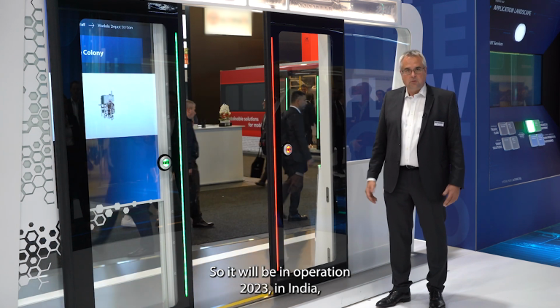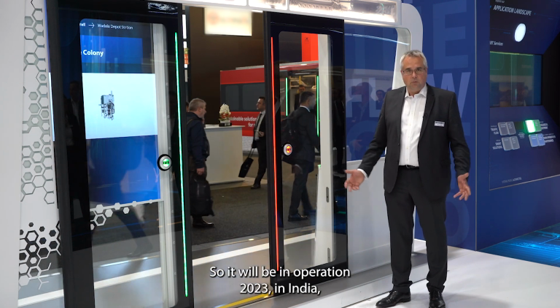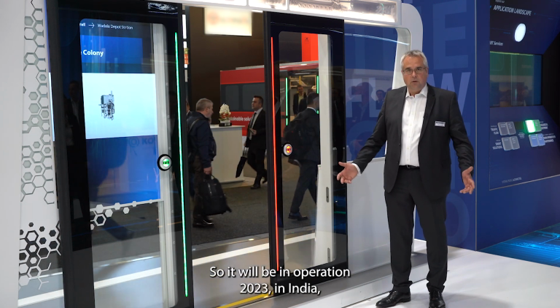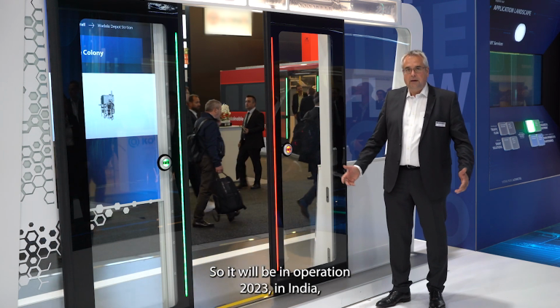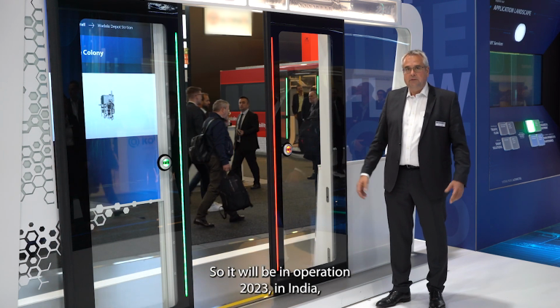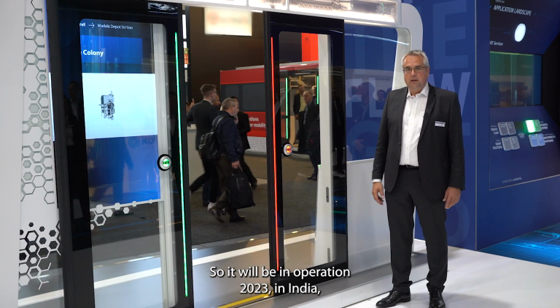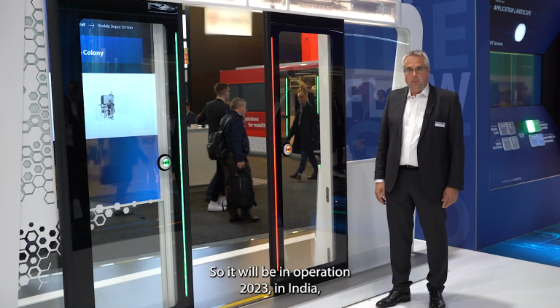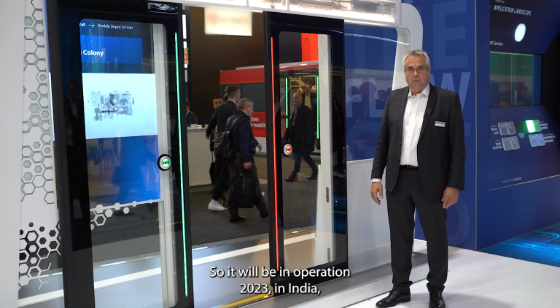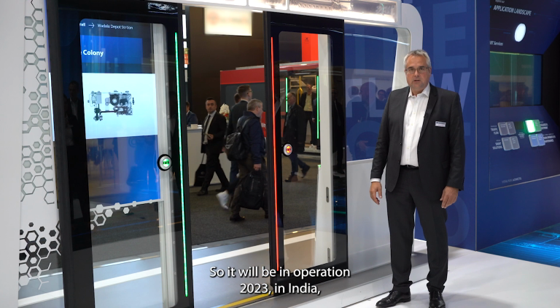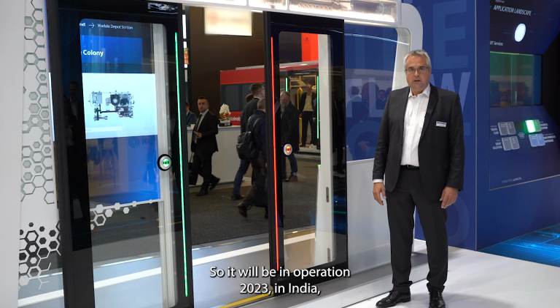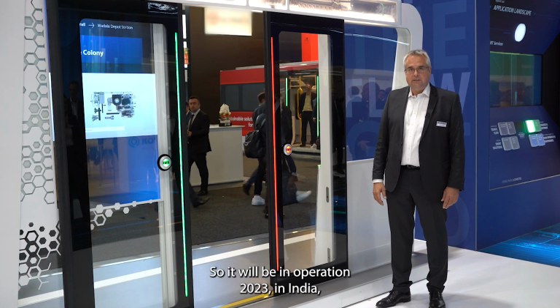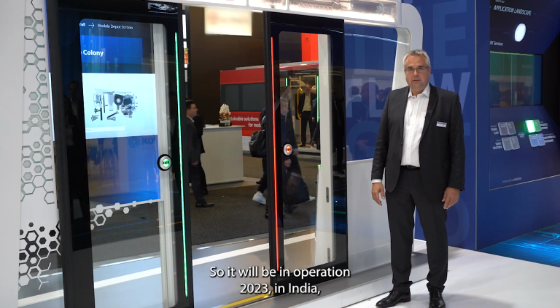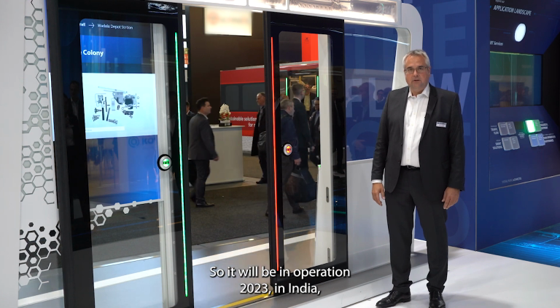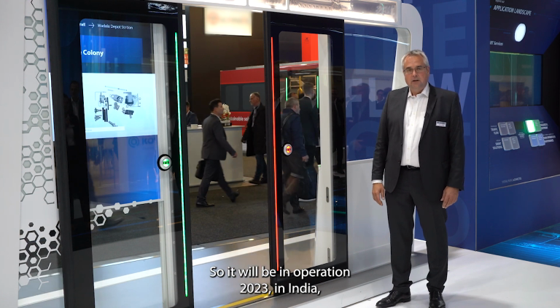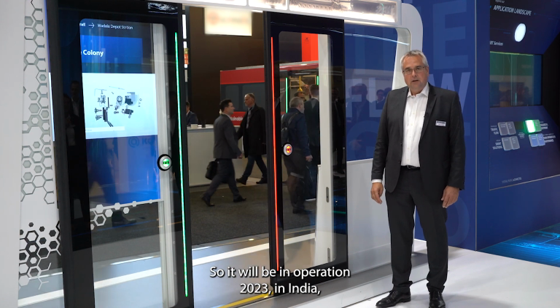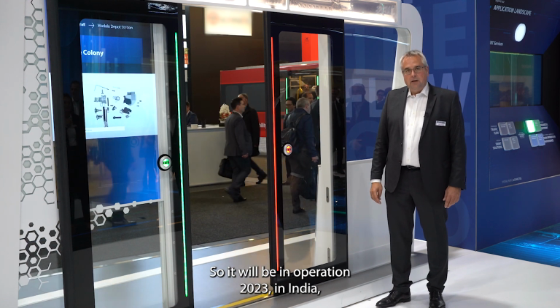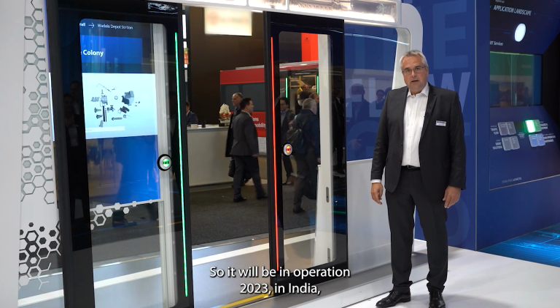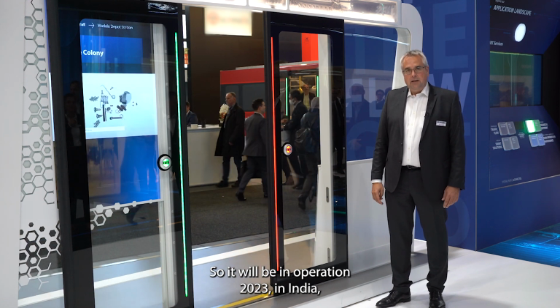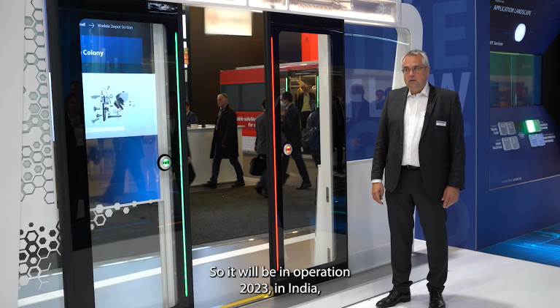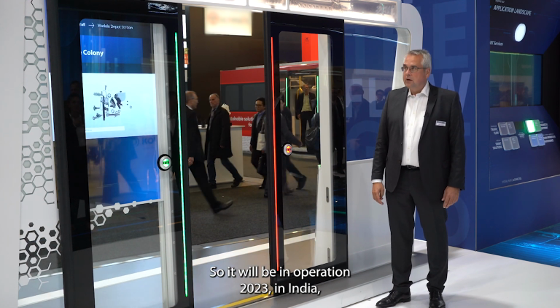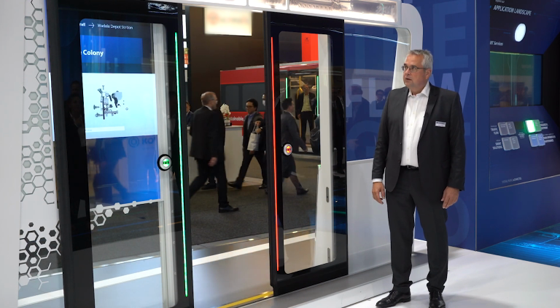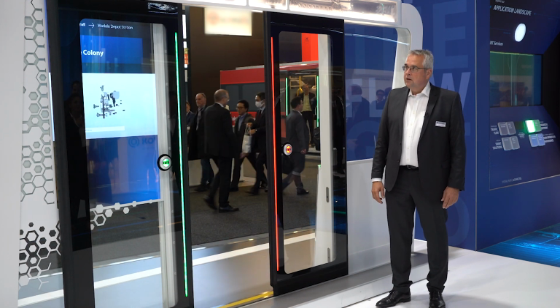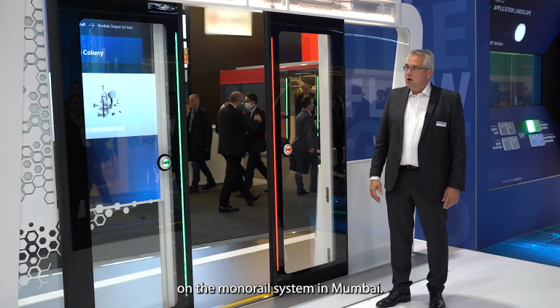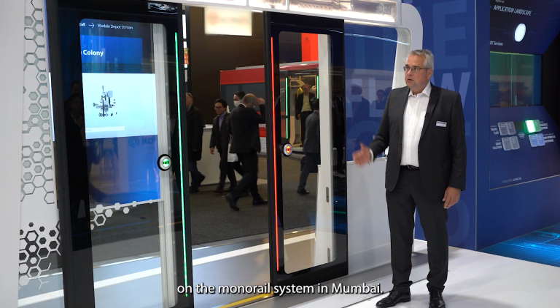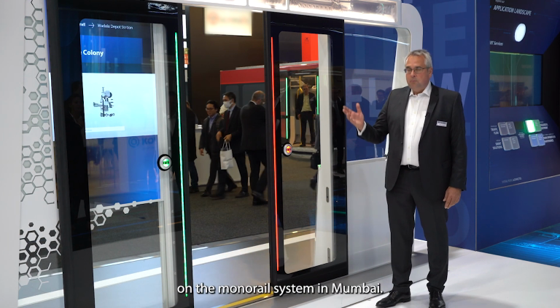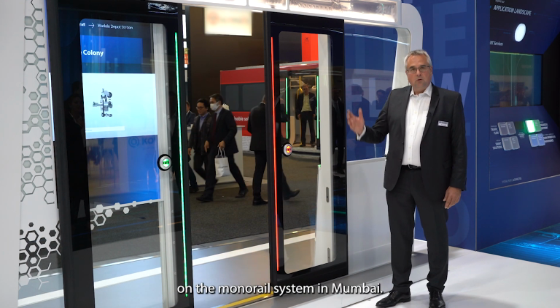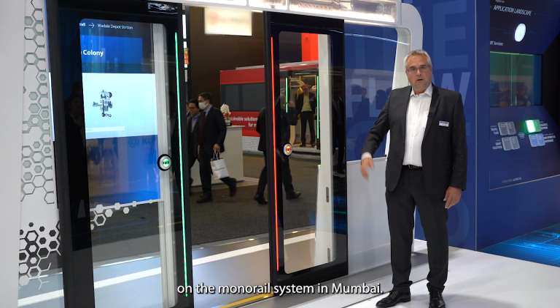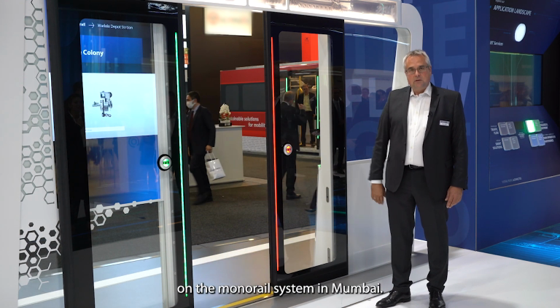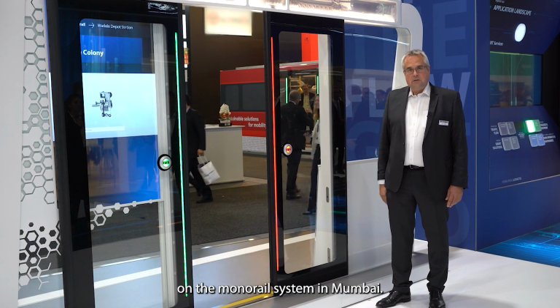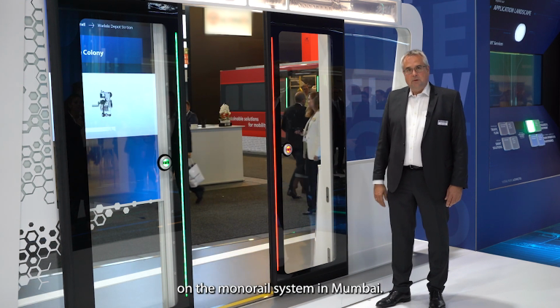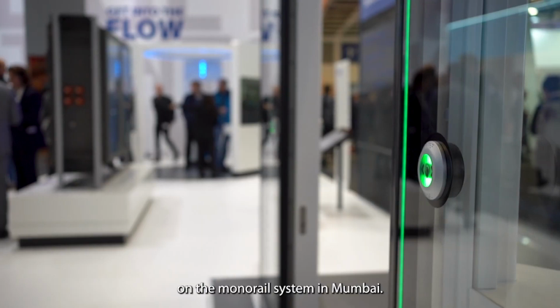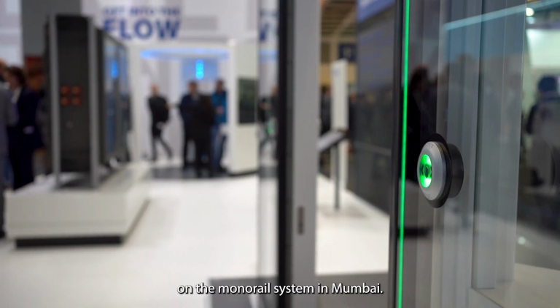We will have it in operation next year in India, on the monorail system in Mumbai.